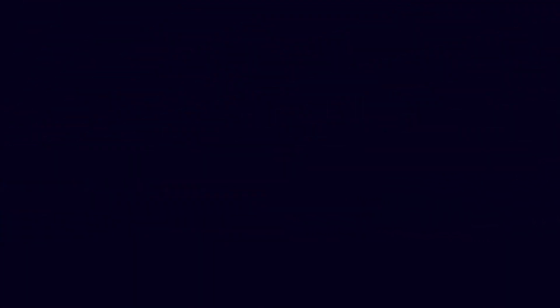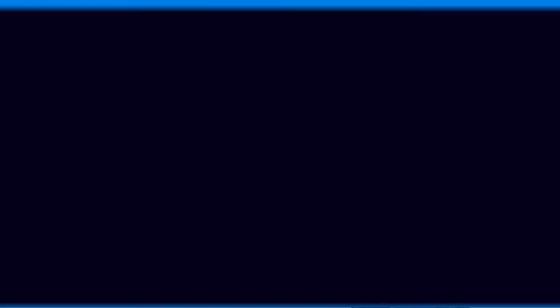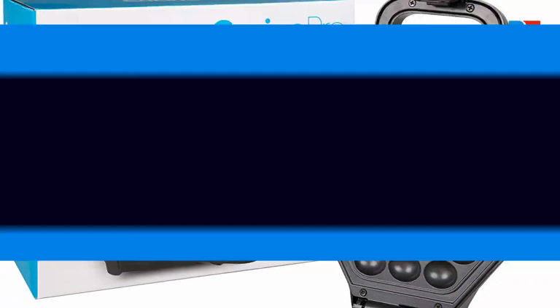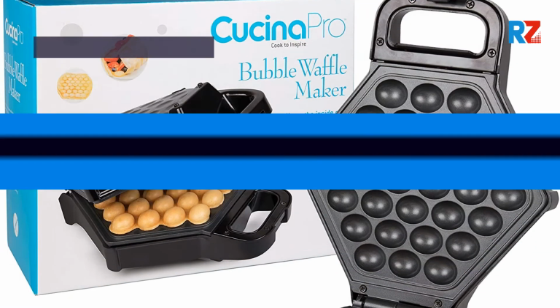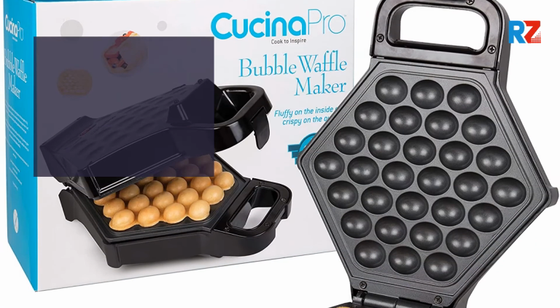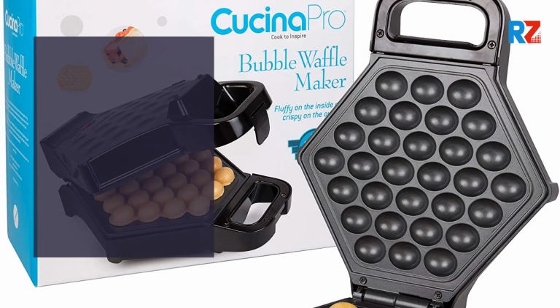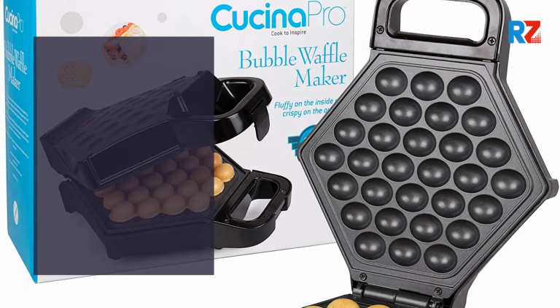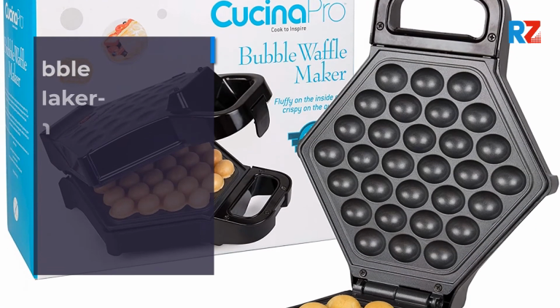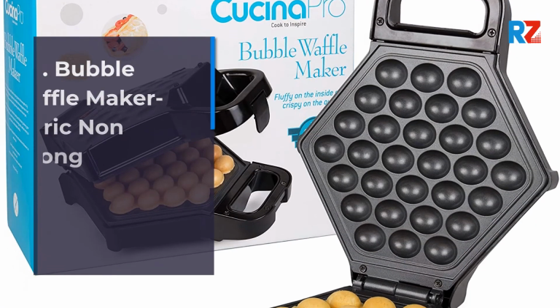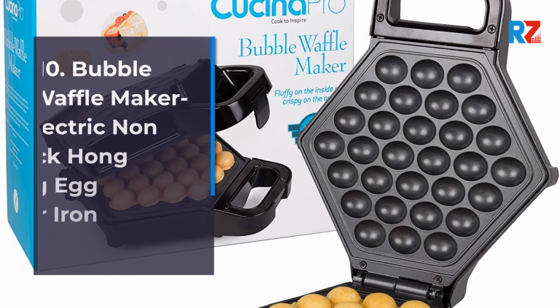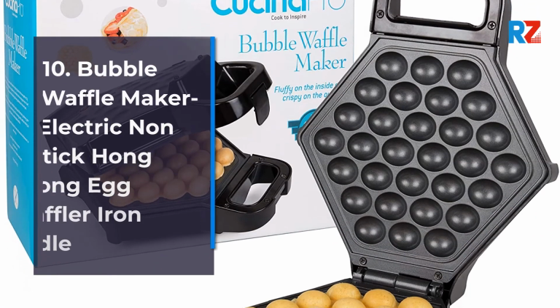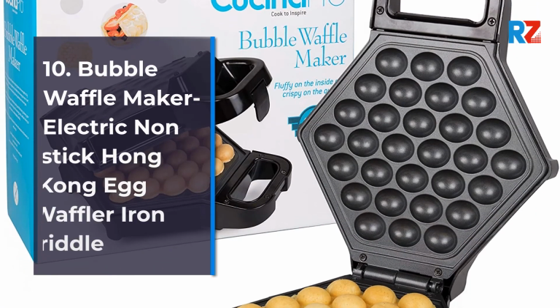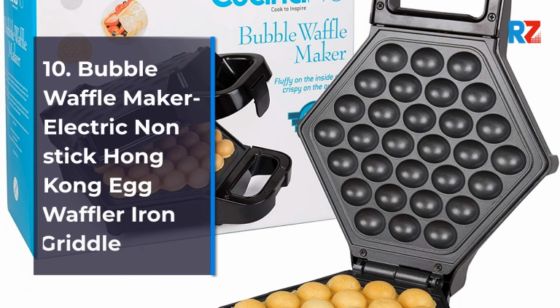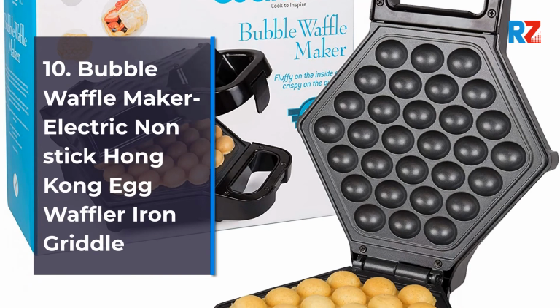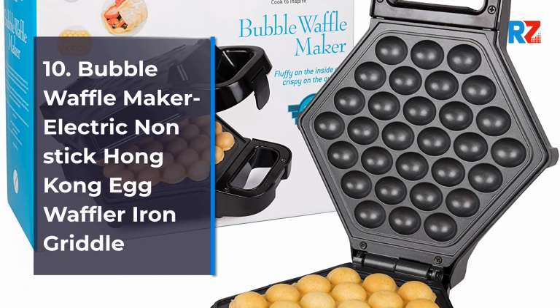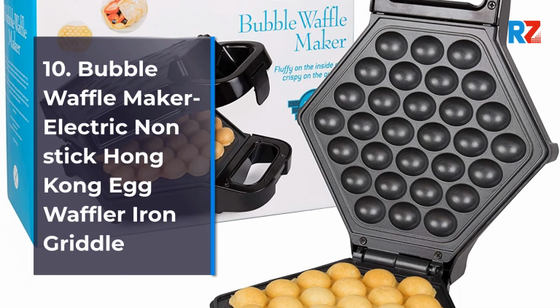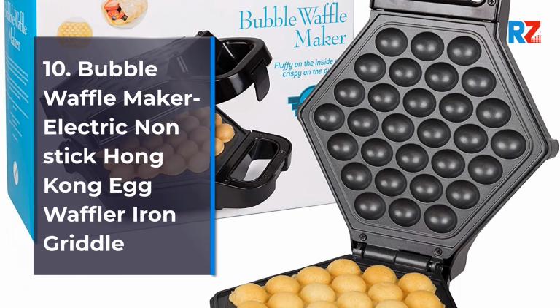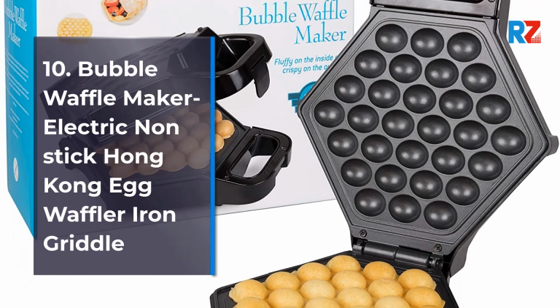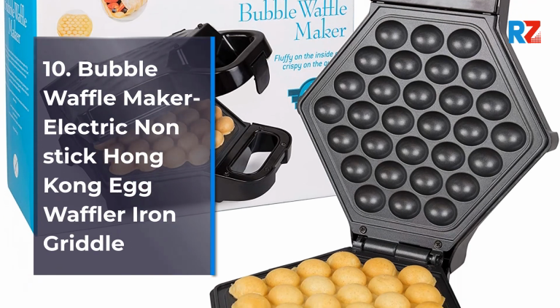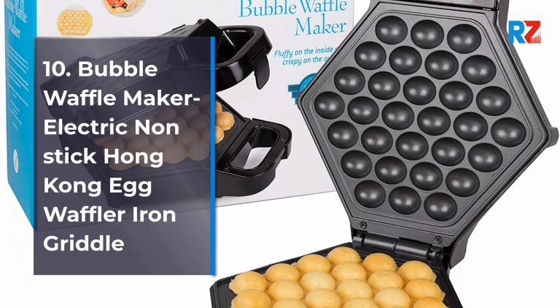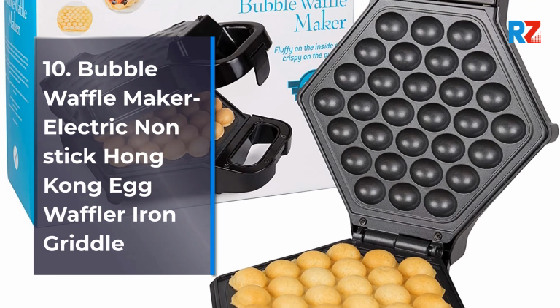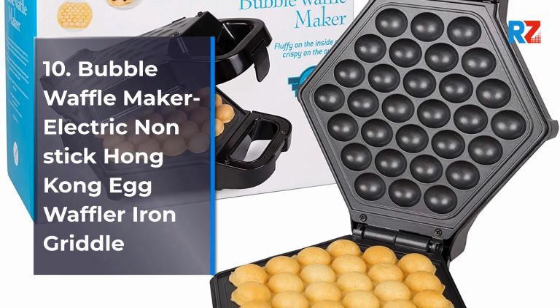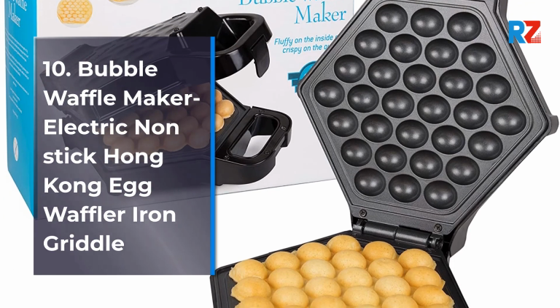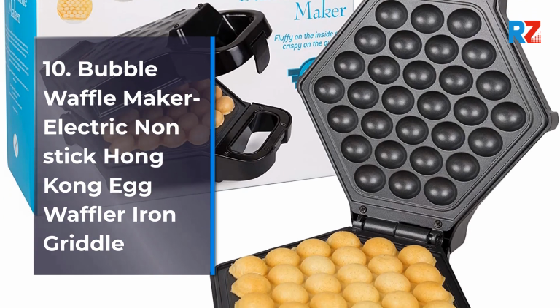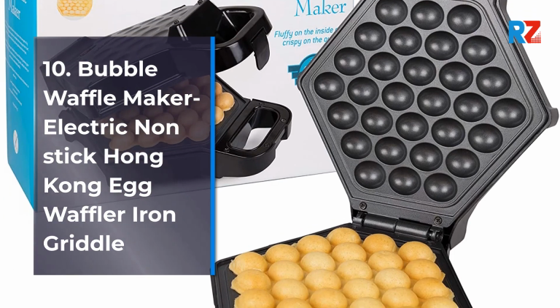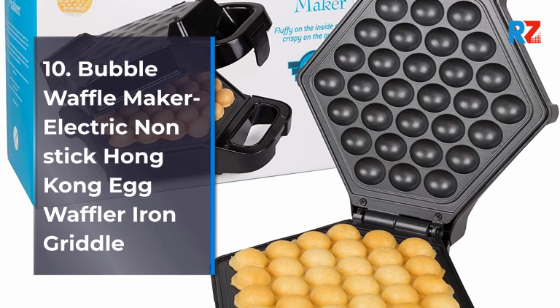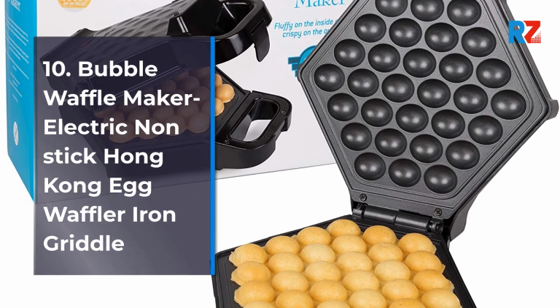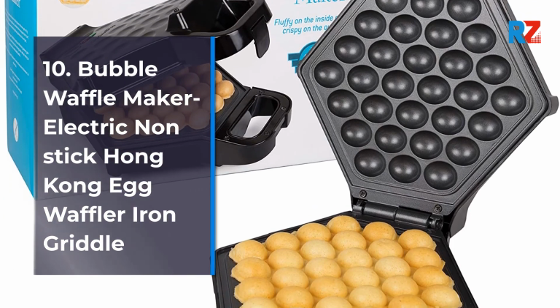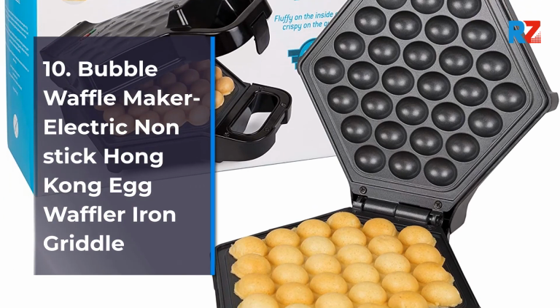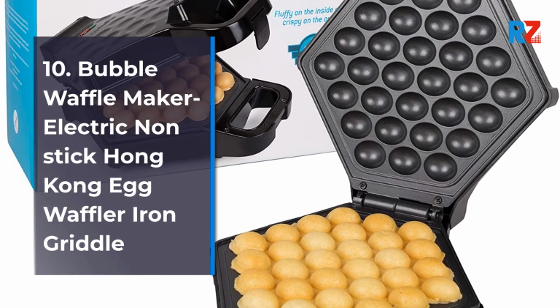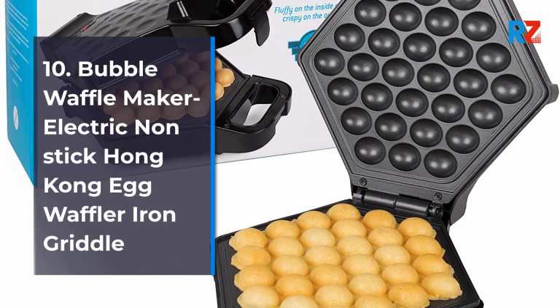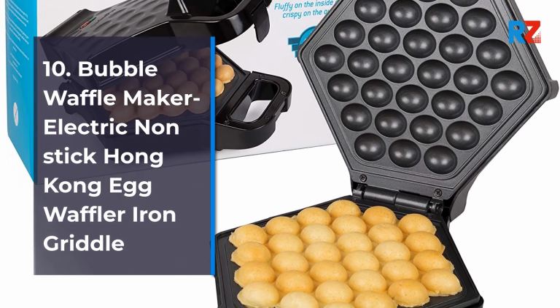10. Bubble Waffle Maker Electric Non-Stick Hong Kong Egg Waffle Iron Griddle.